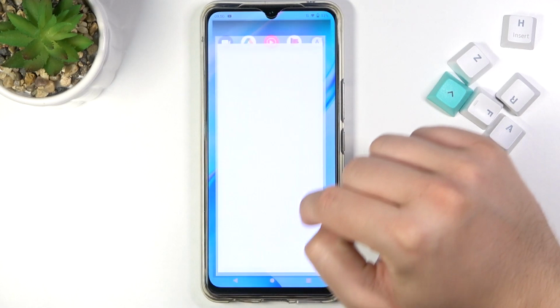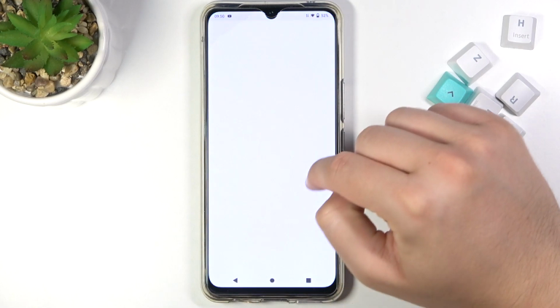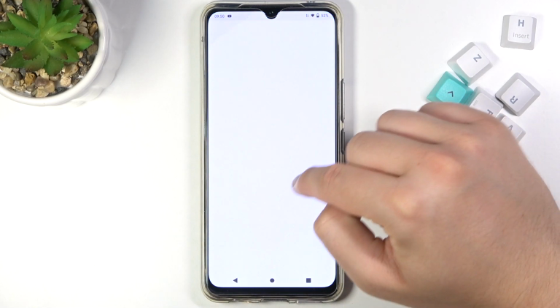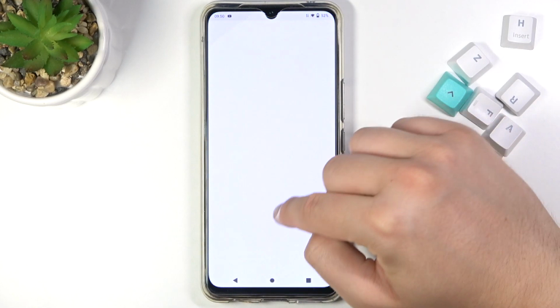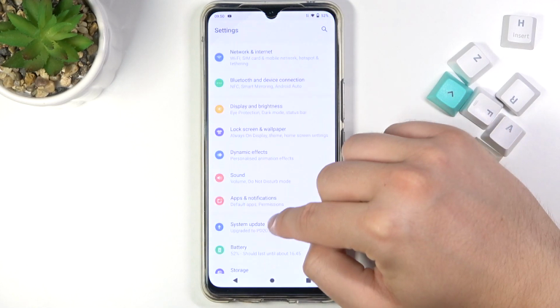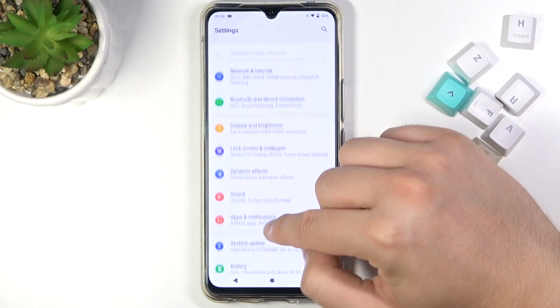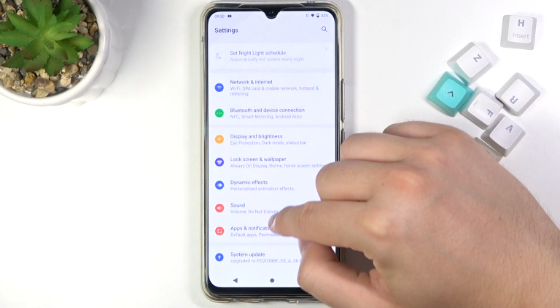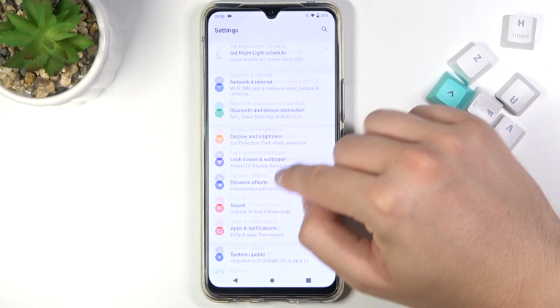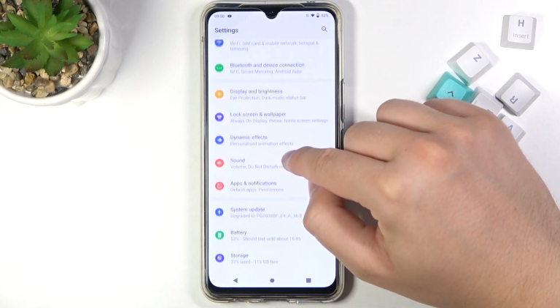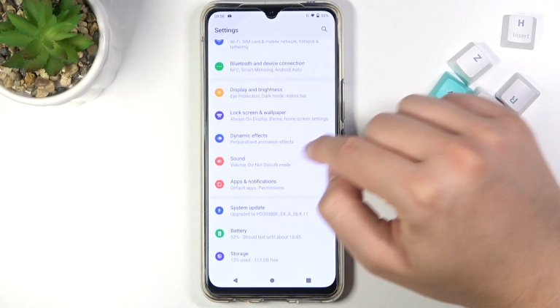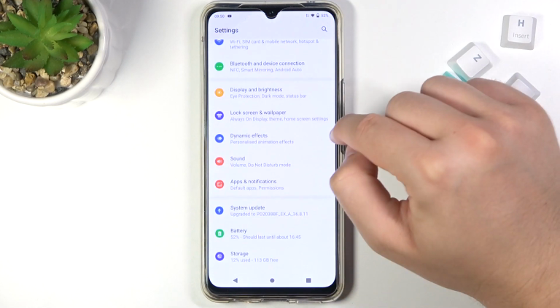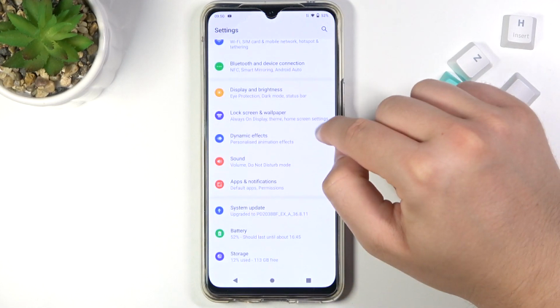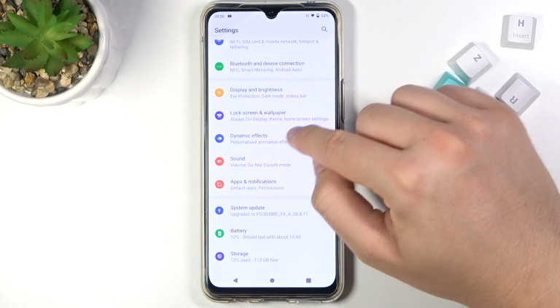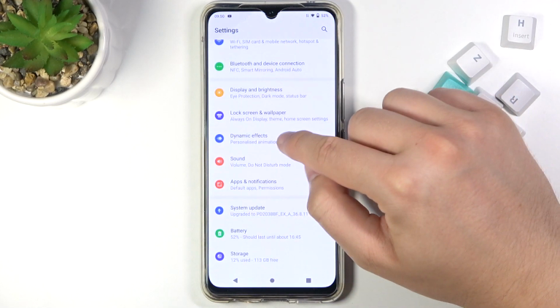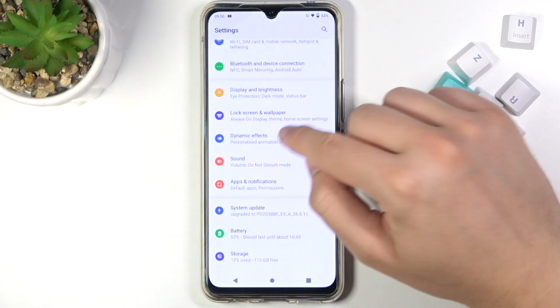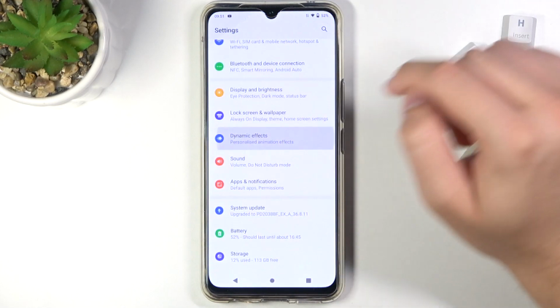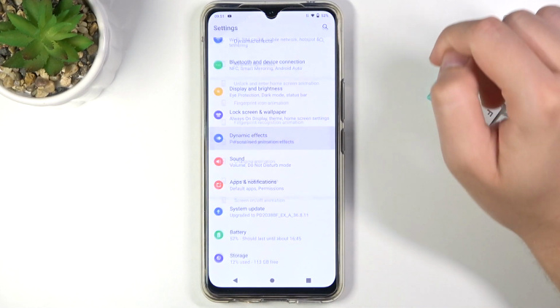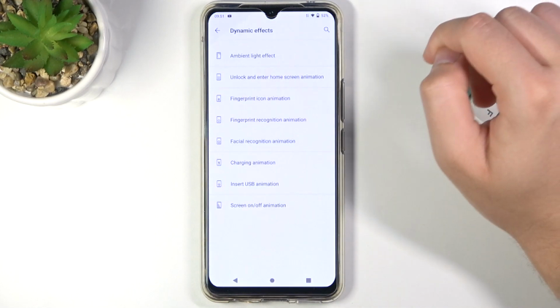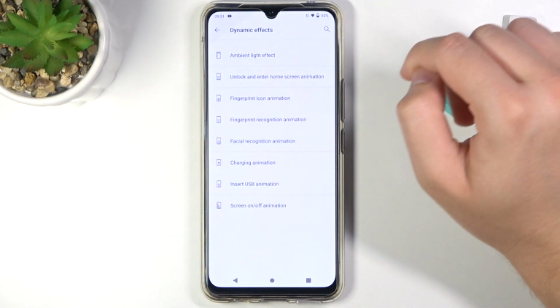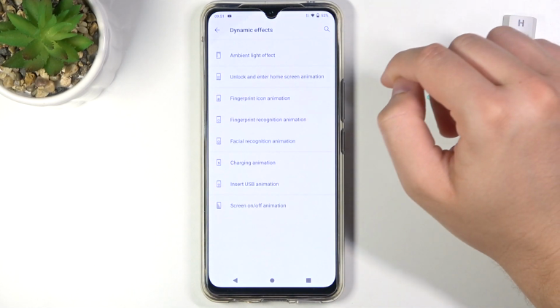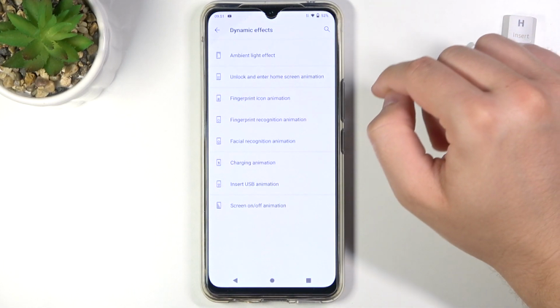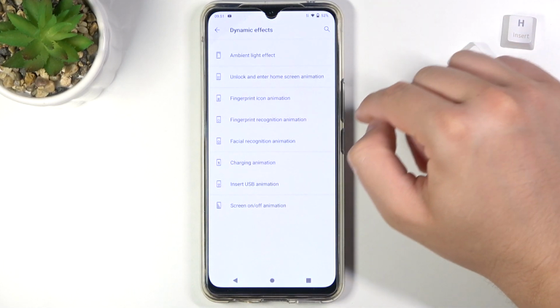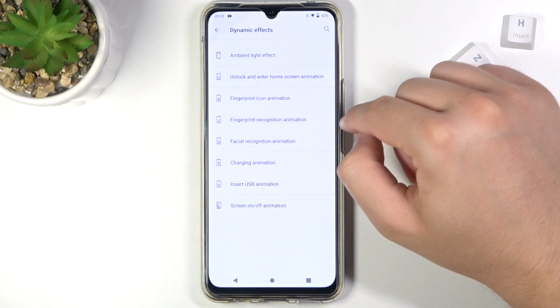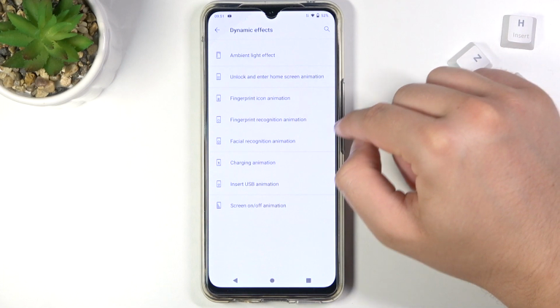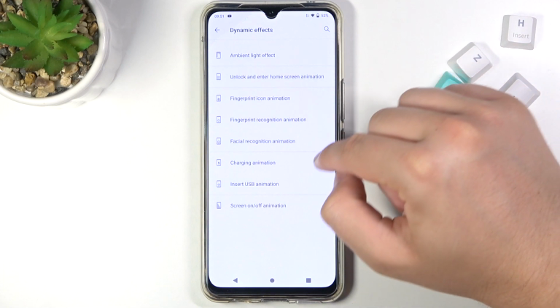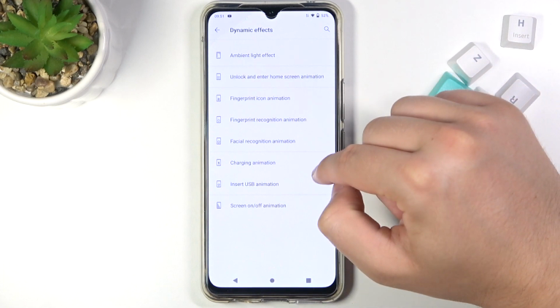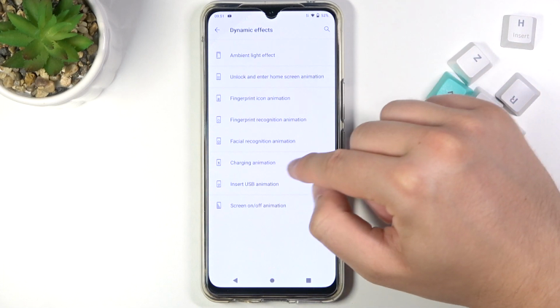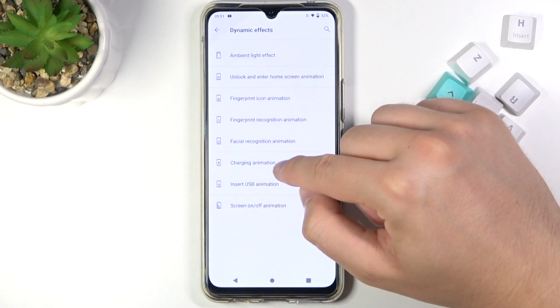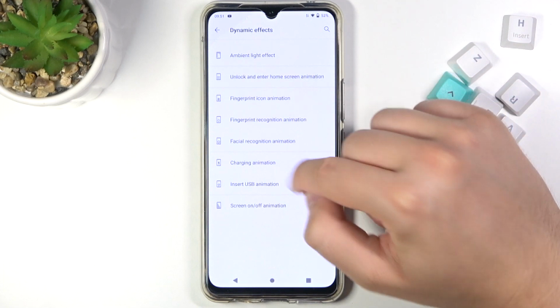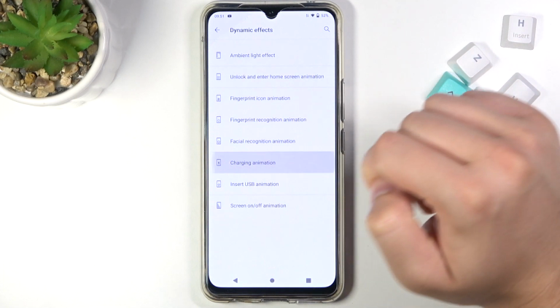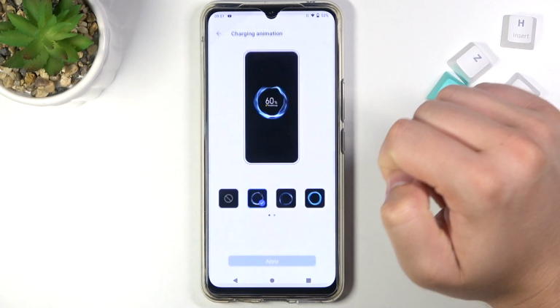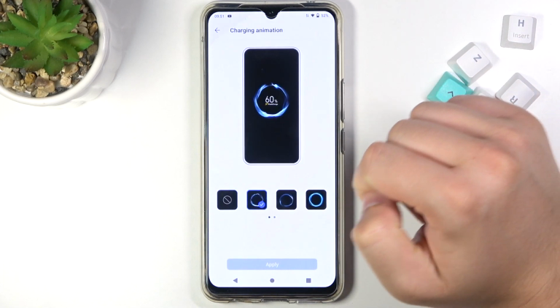So we have to go to Settings, find Dynamic Effects, and when we are here we have to go to Charging Animation.